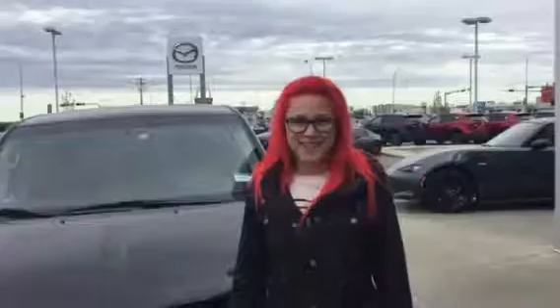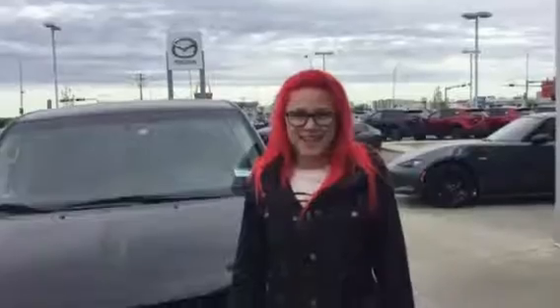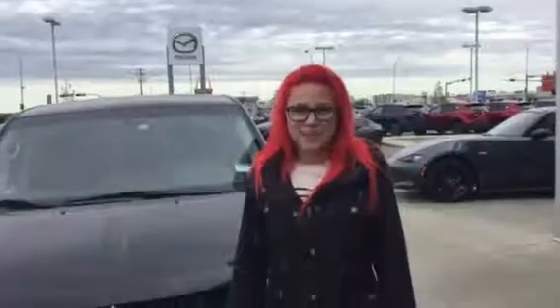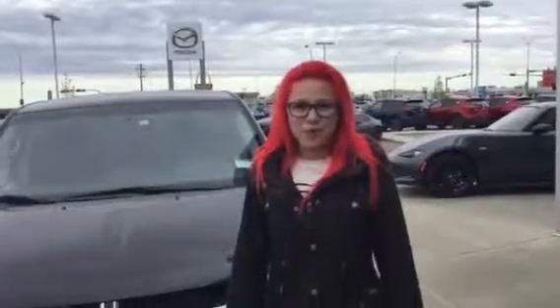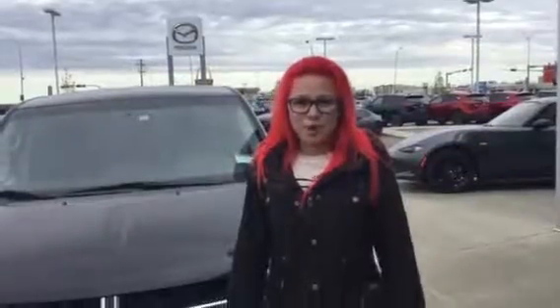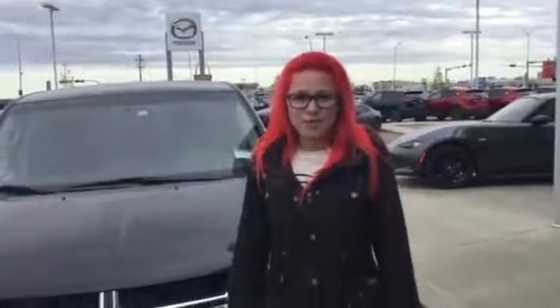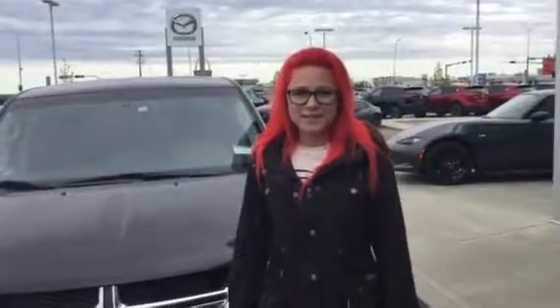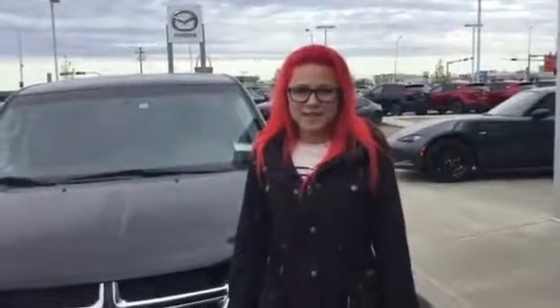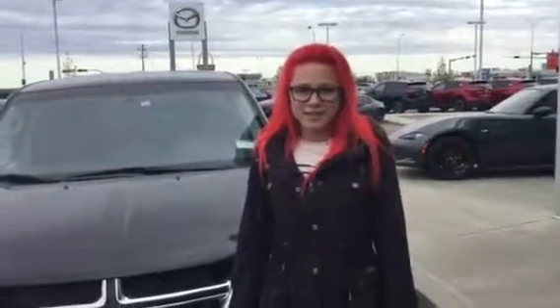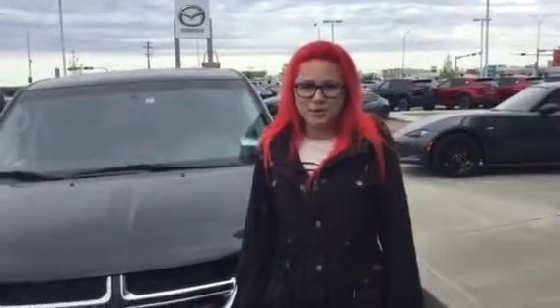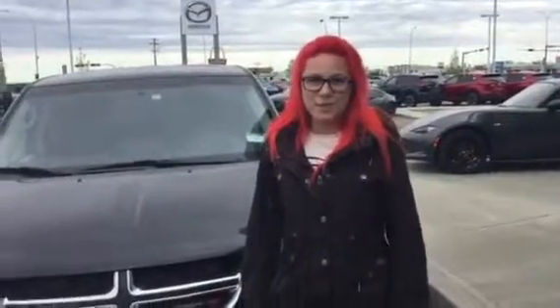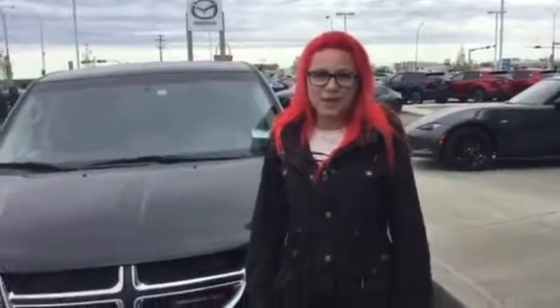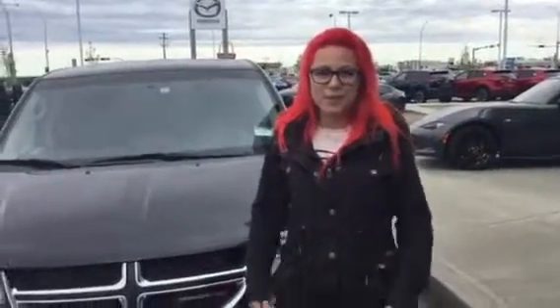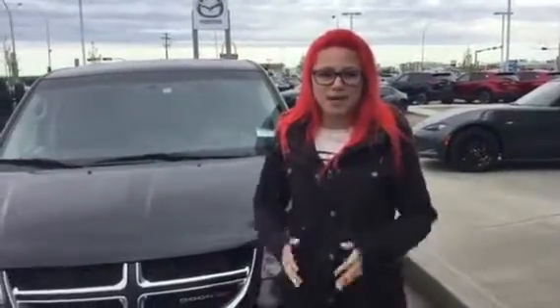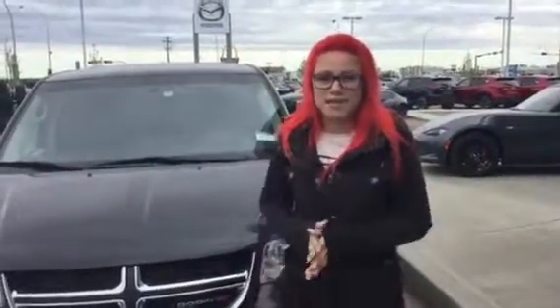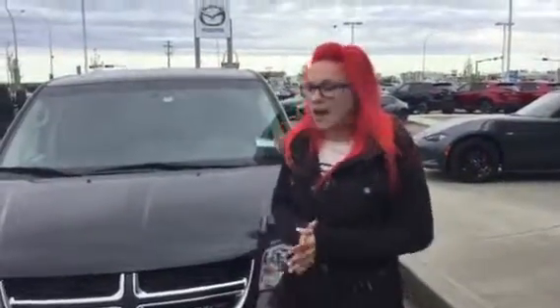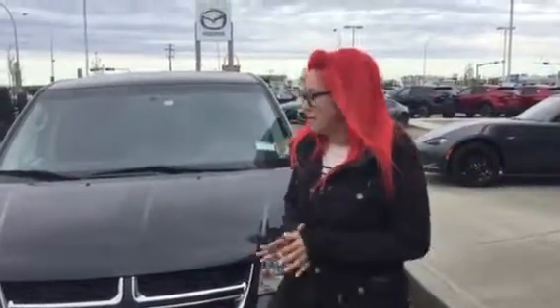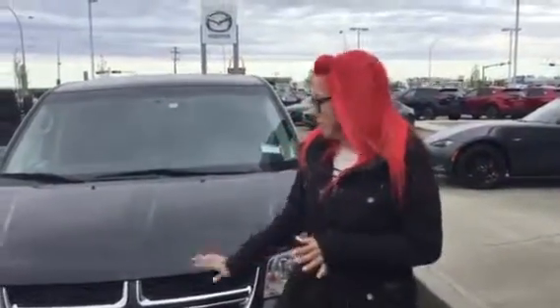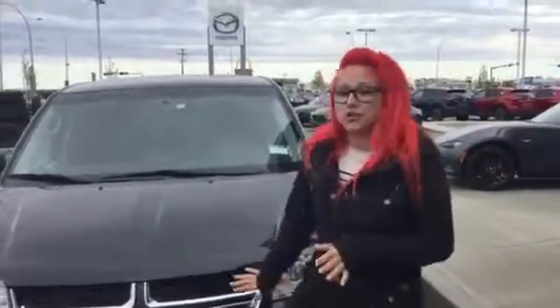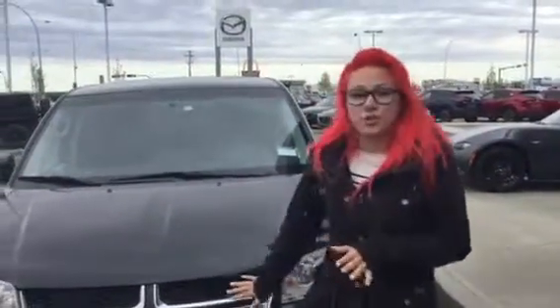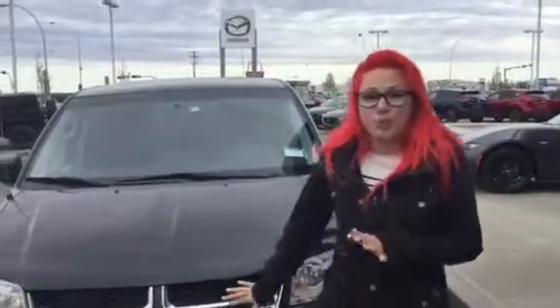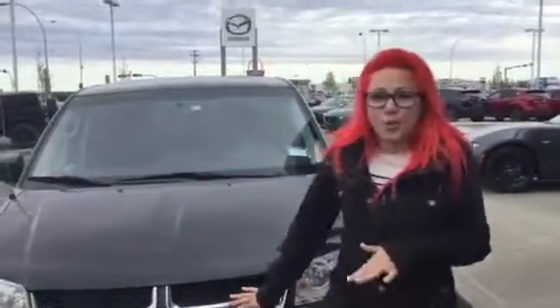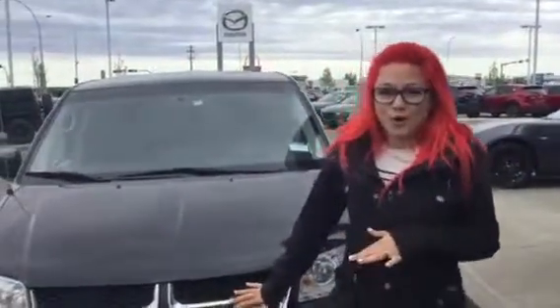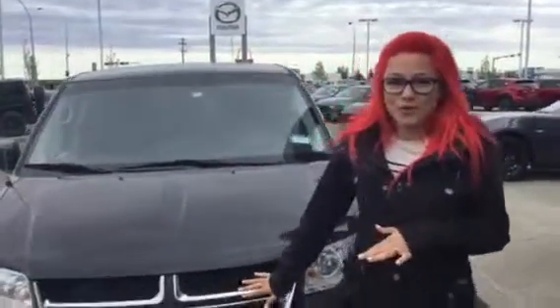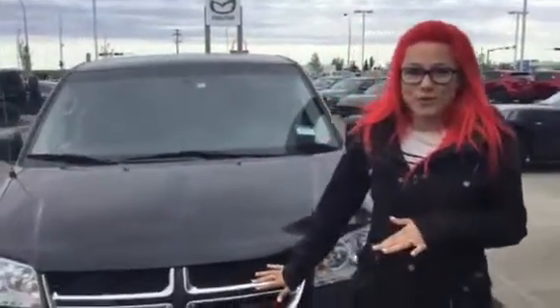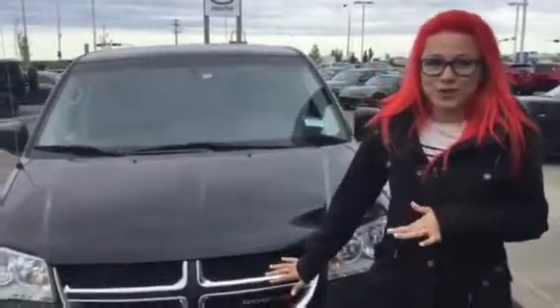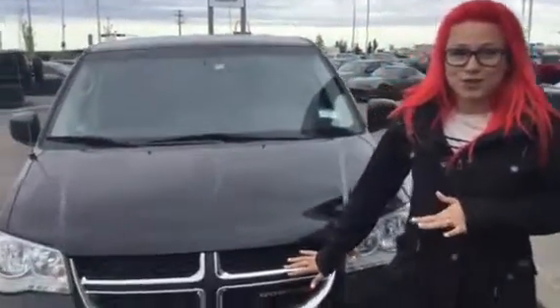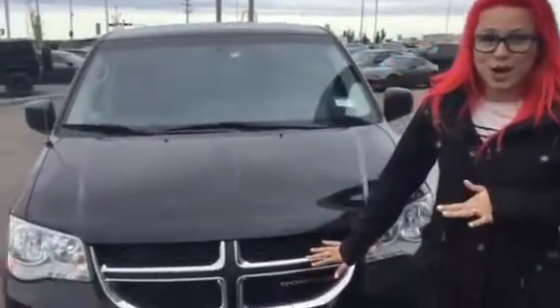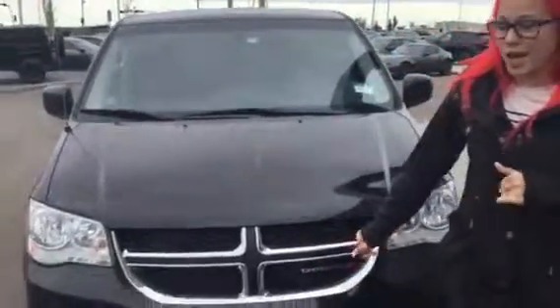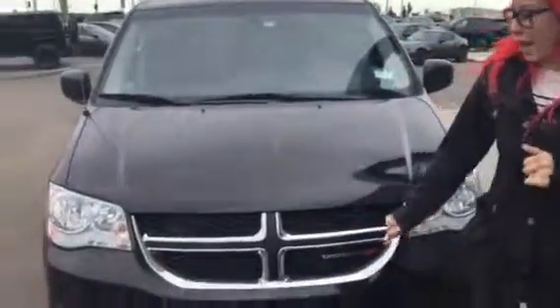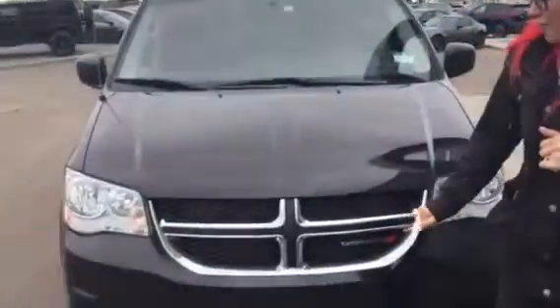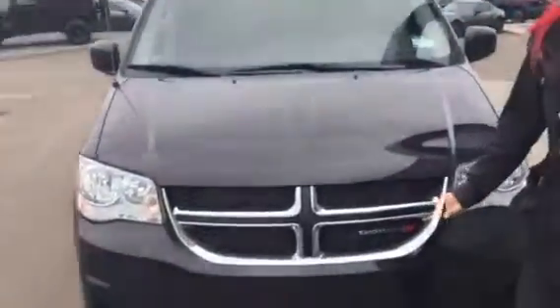Hey Rob, it's Taylor from Ellie Mazda. I'm just here to show you our wonderful Dodge Grand Caravan.